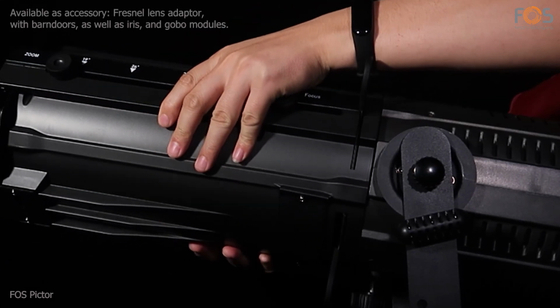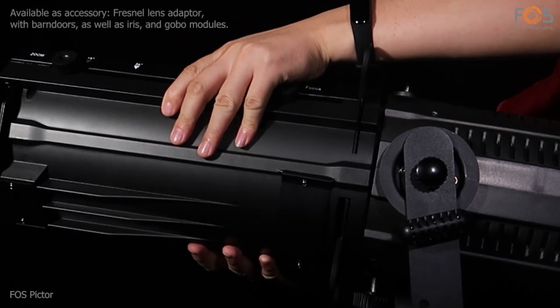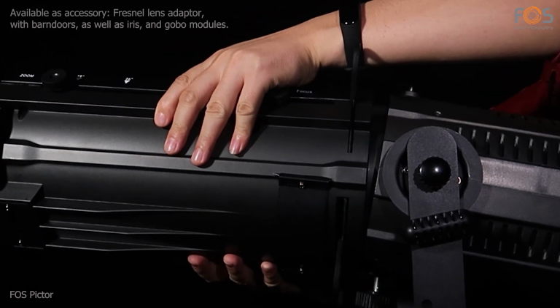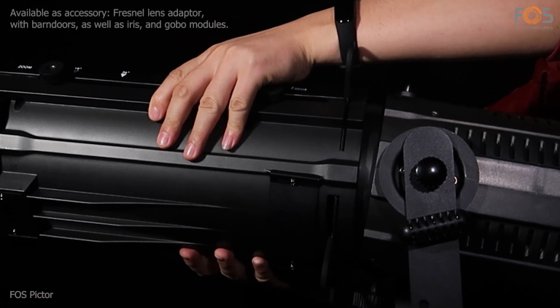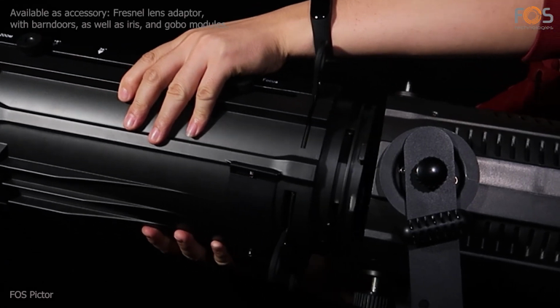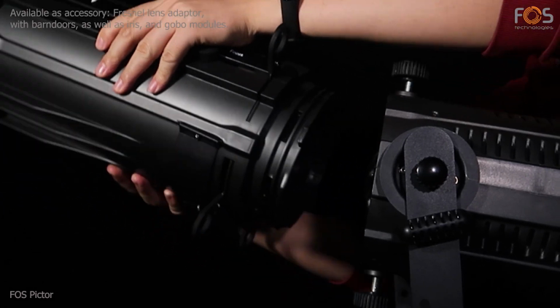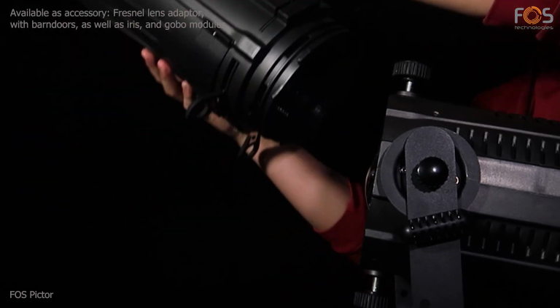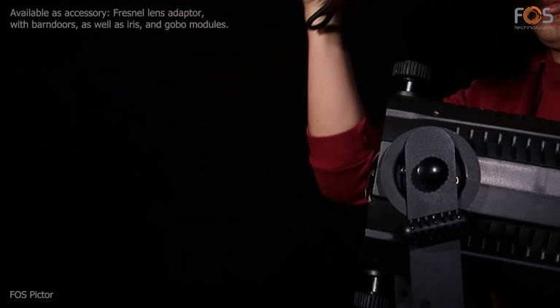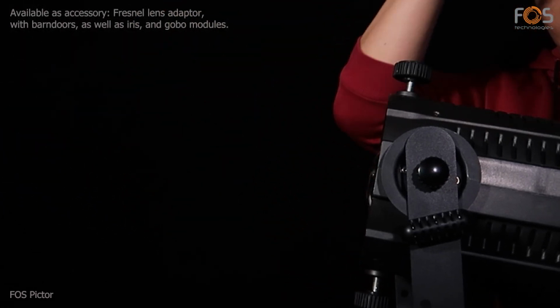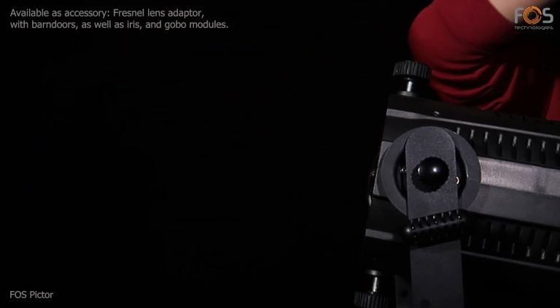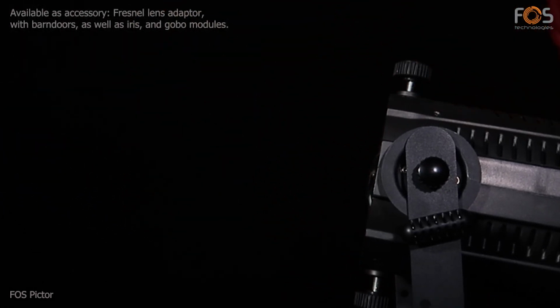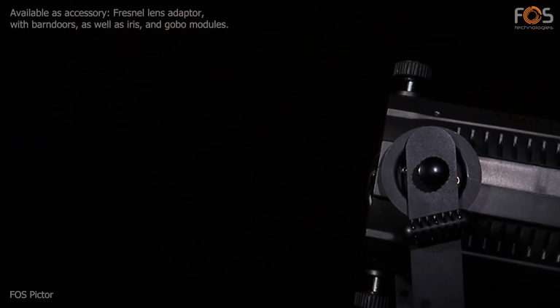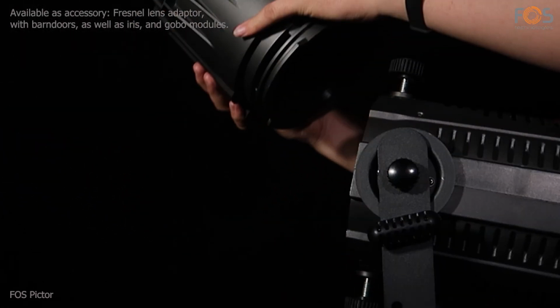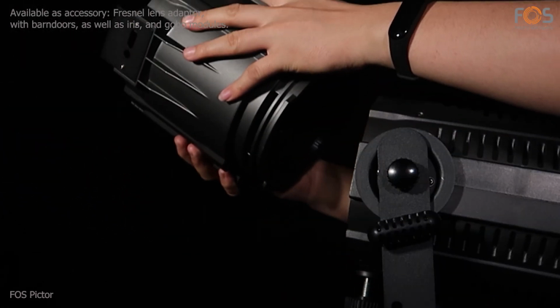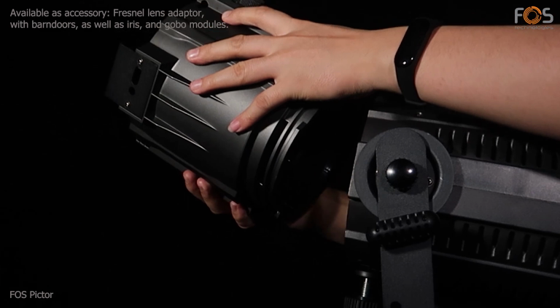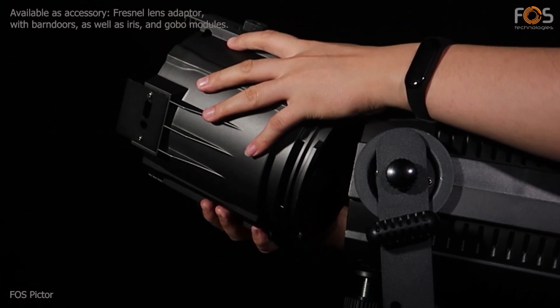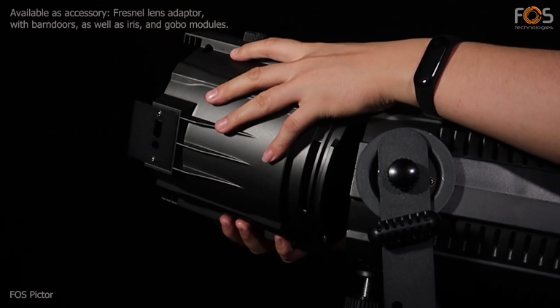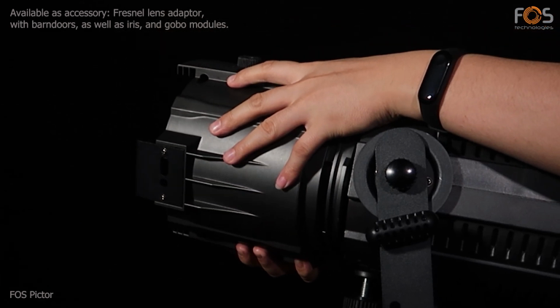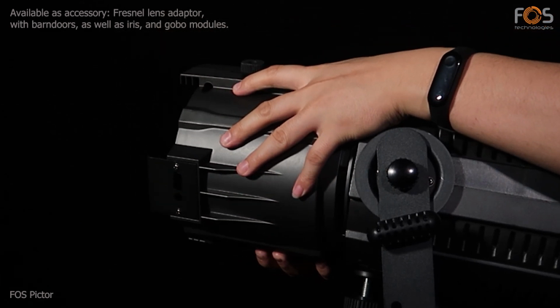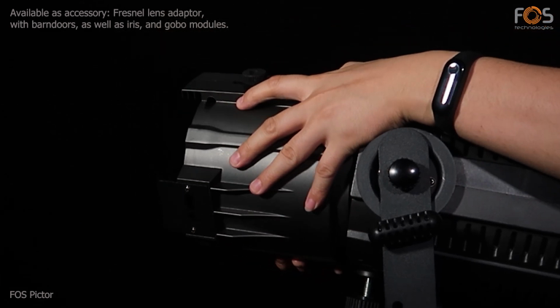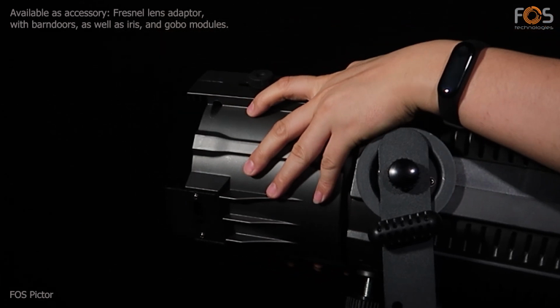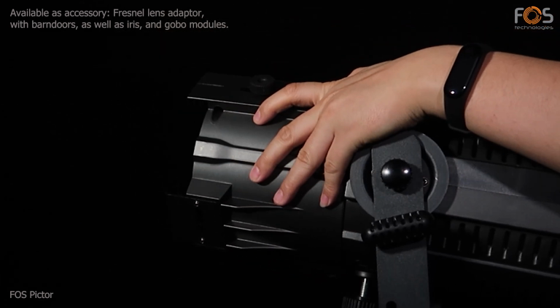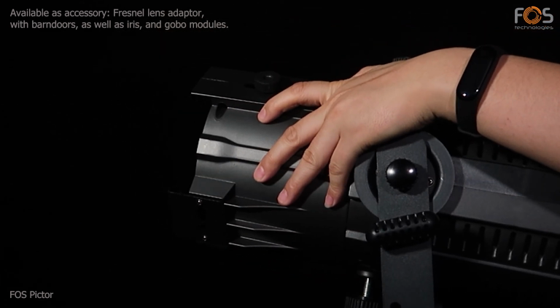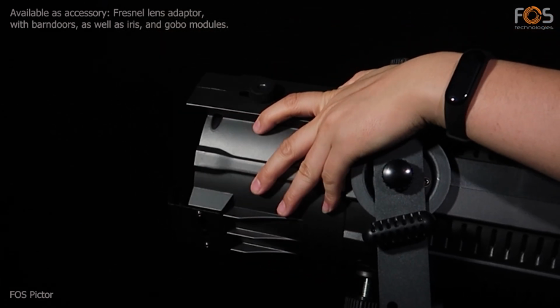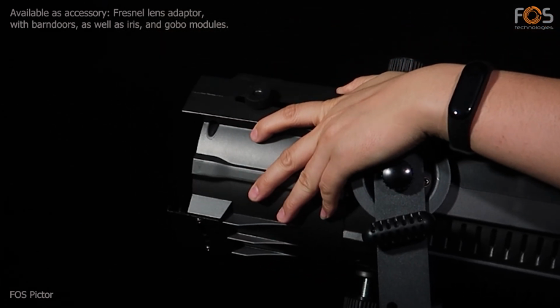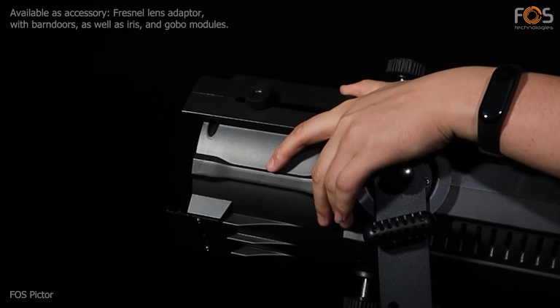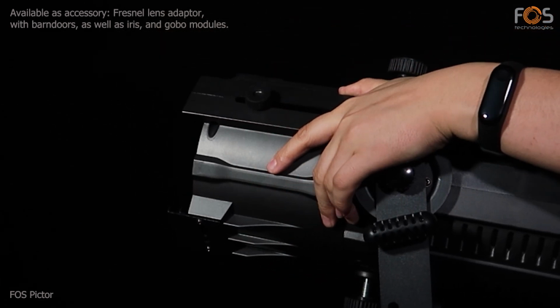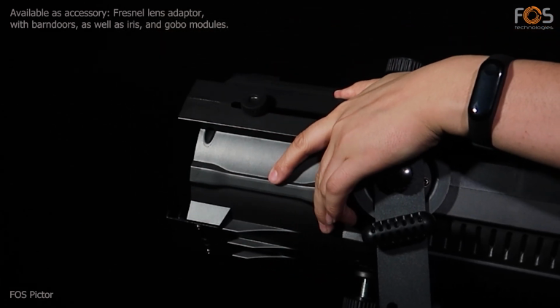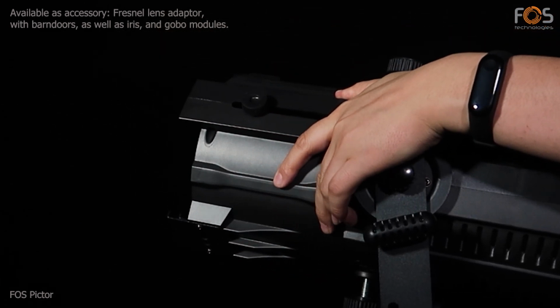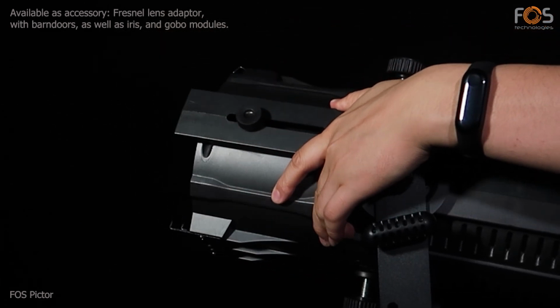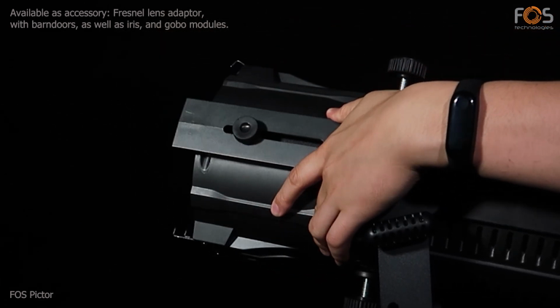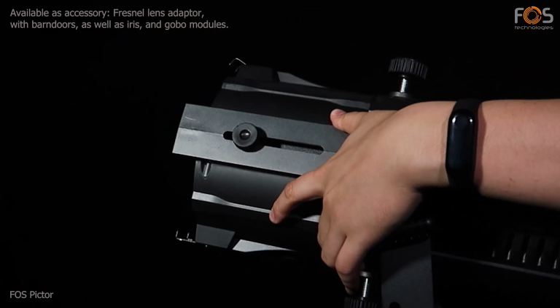The available extra accessories include a Fresnel lens adapter with barn doors, iris, and gobo holder module.